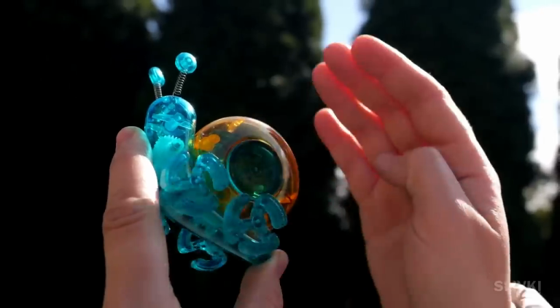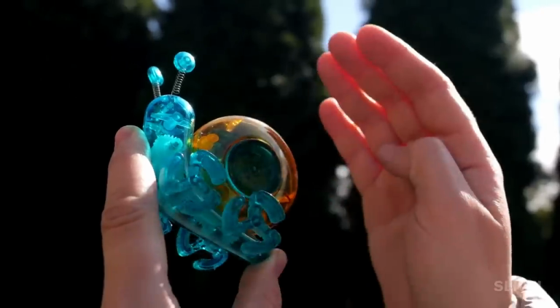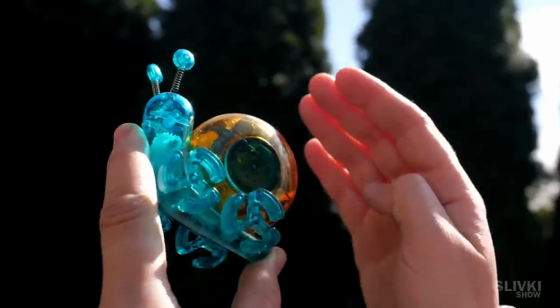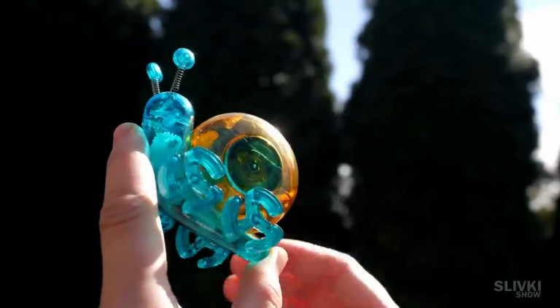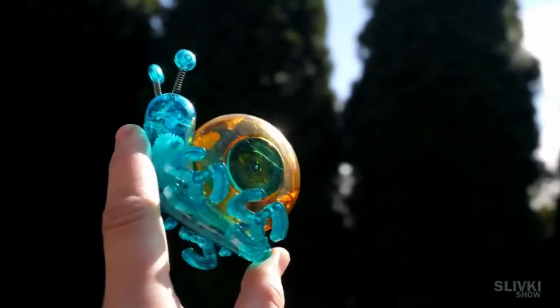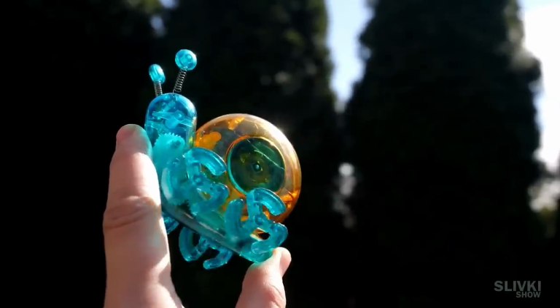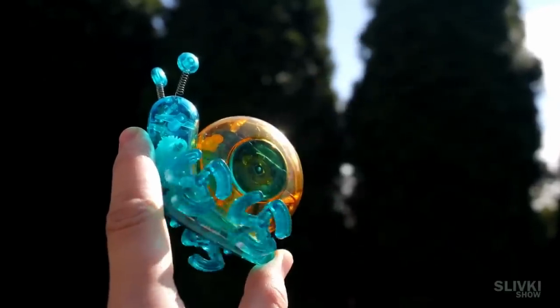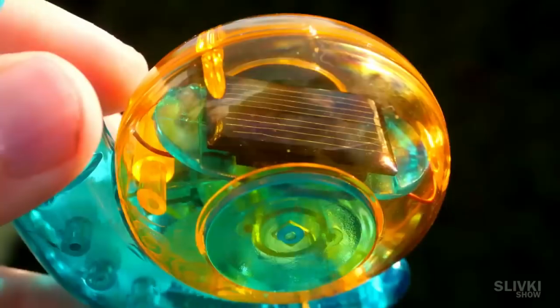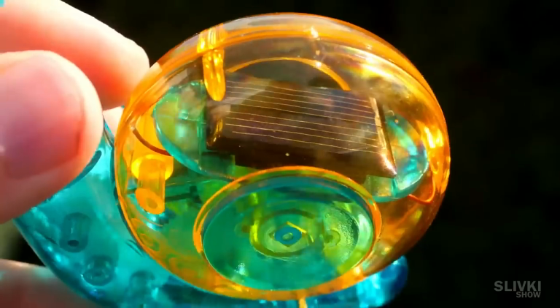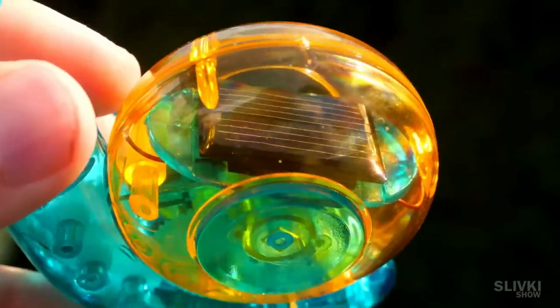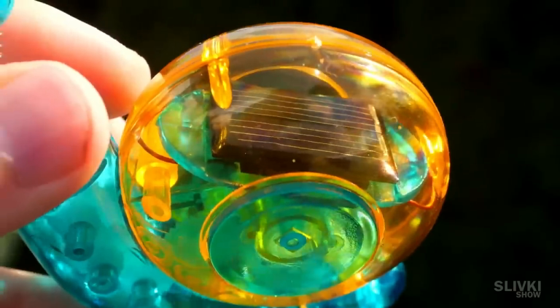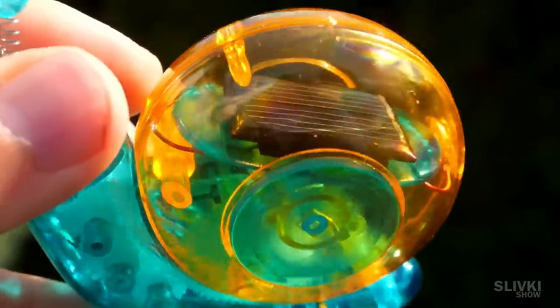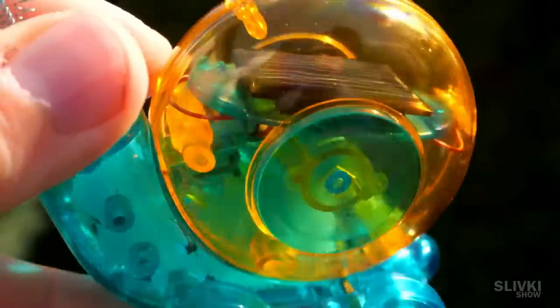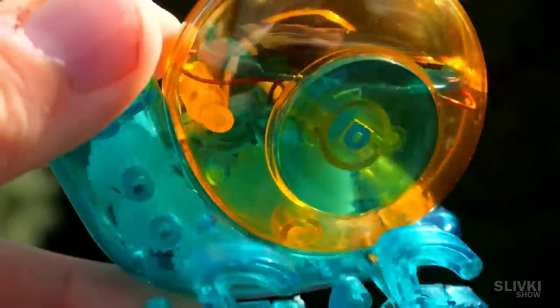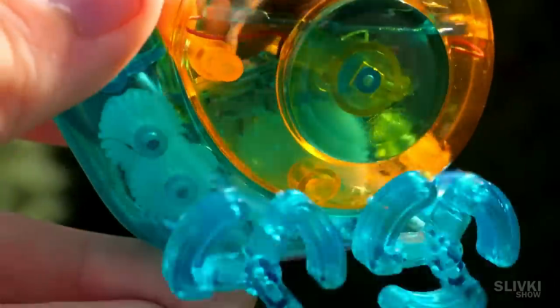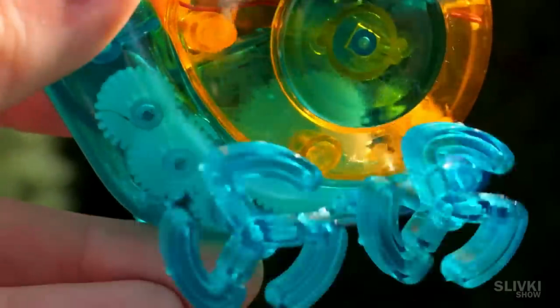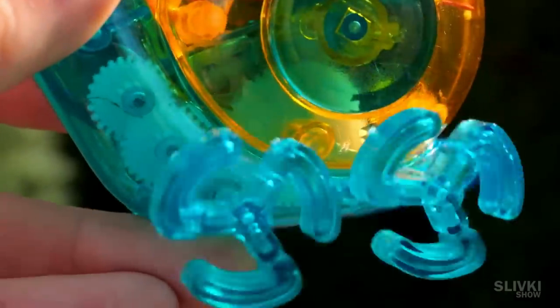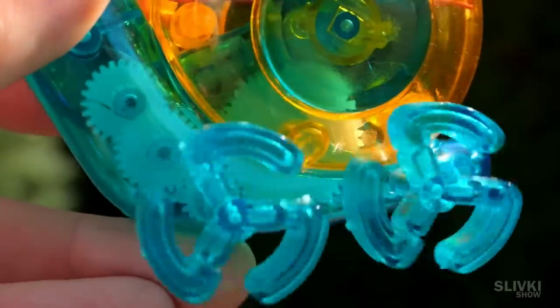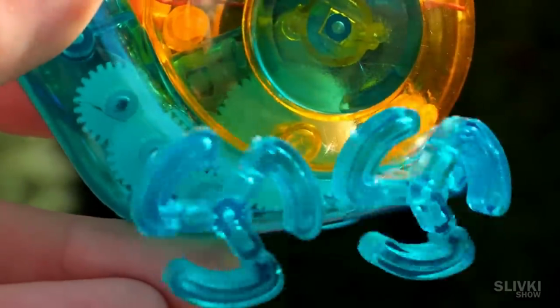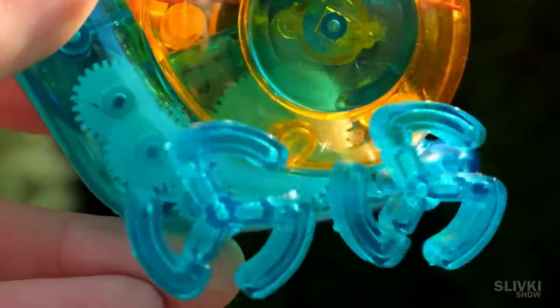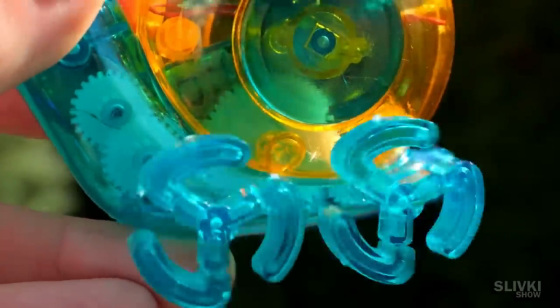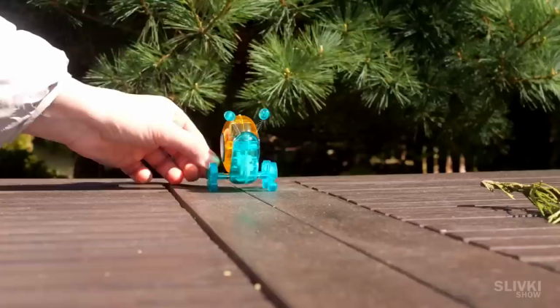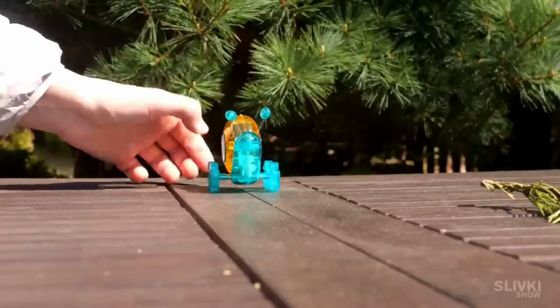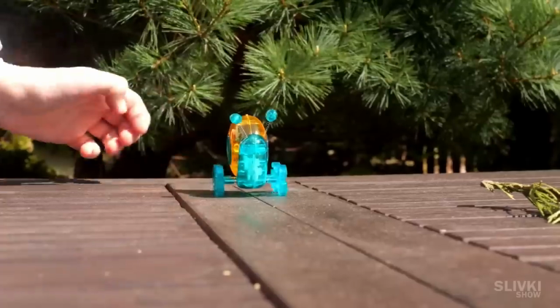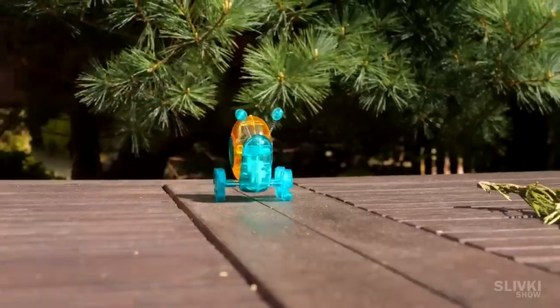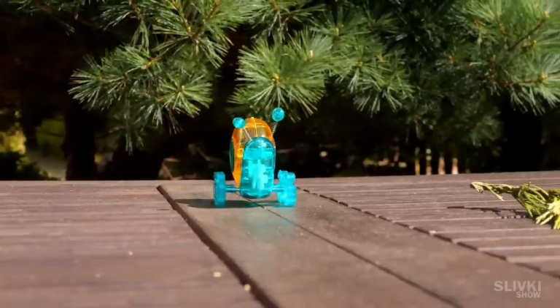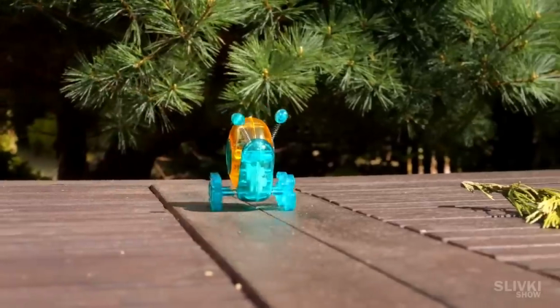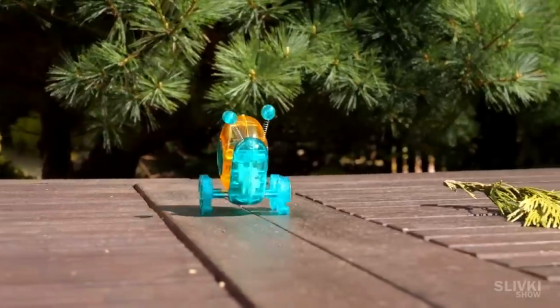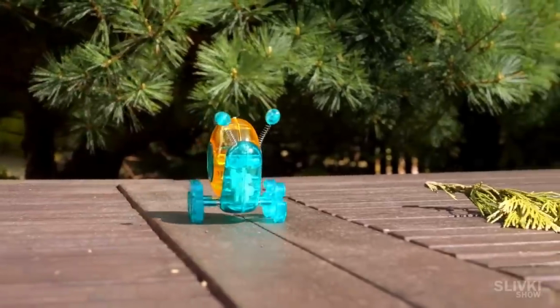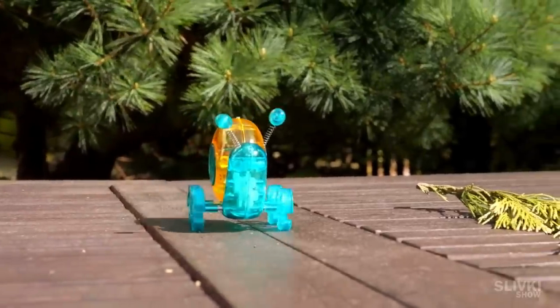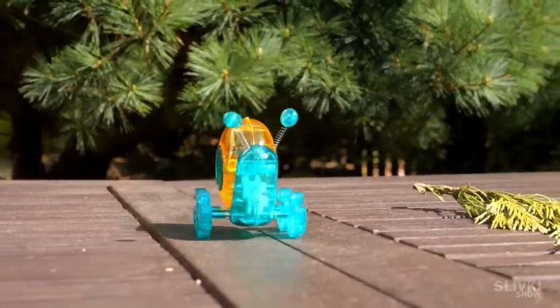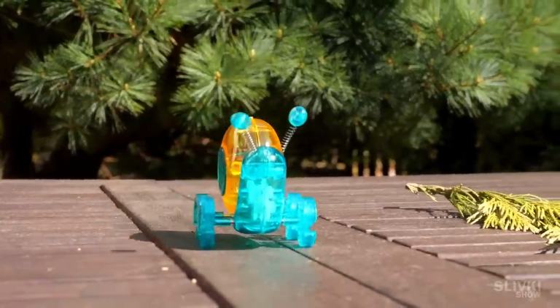I think it's a great gift for any child because what is done with your own hands is always valued more.